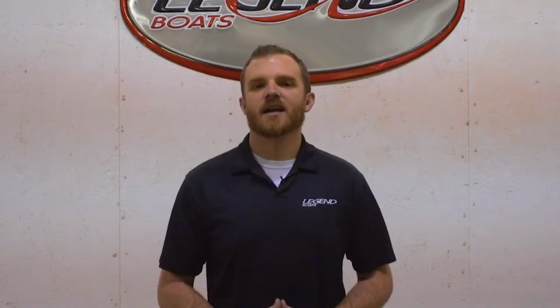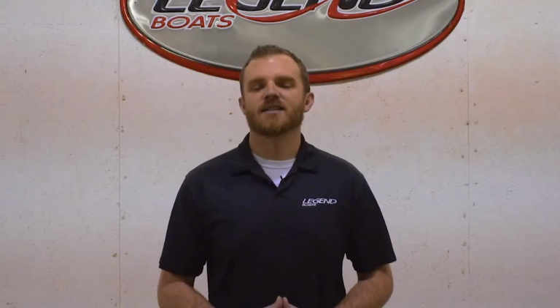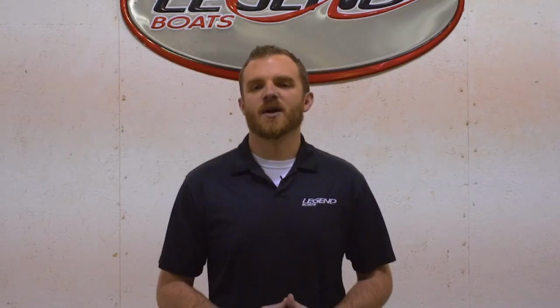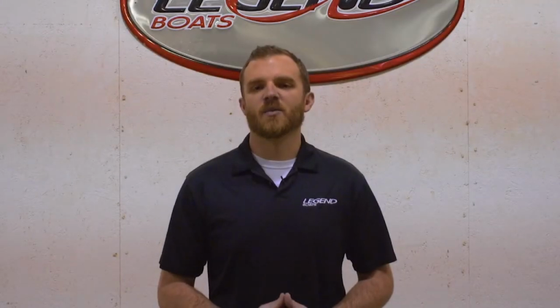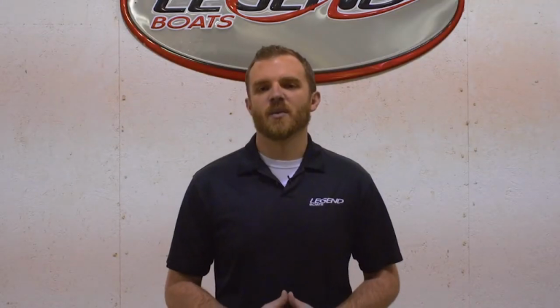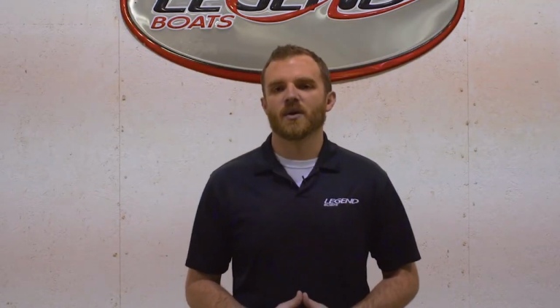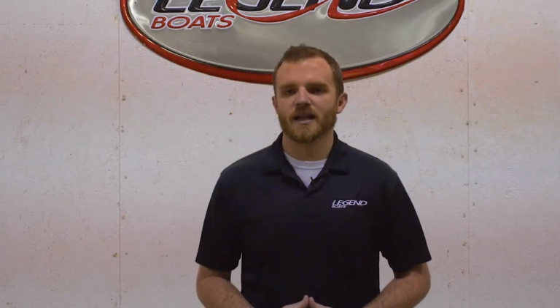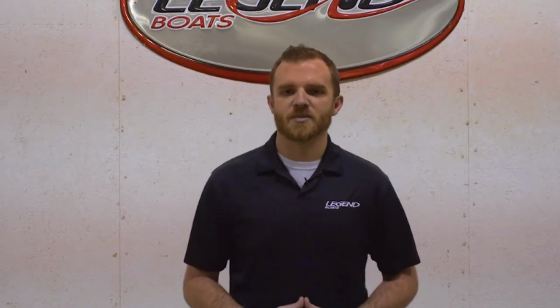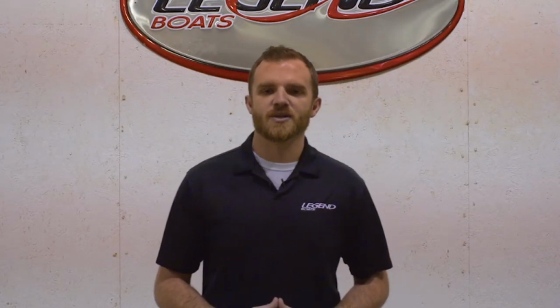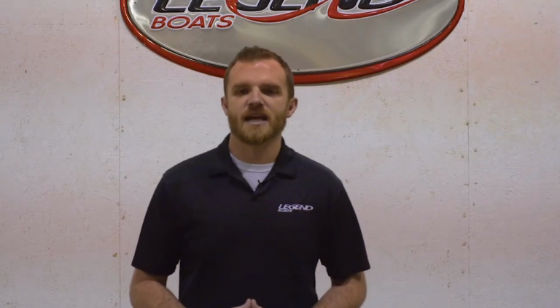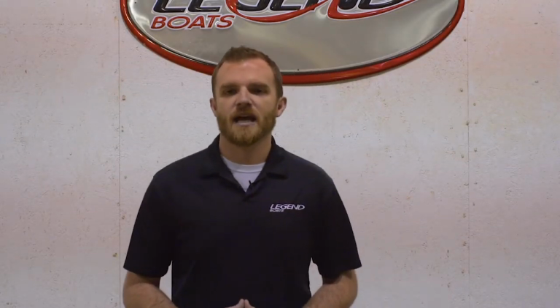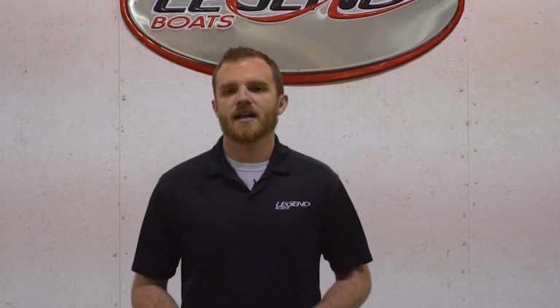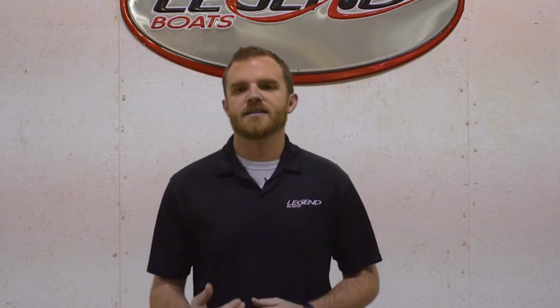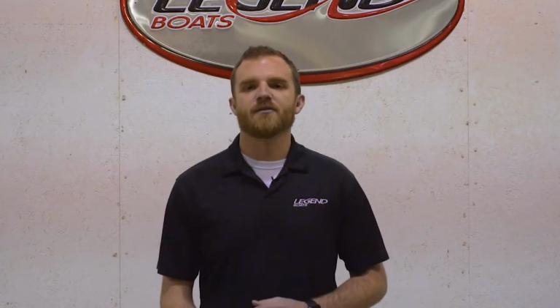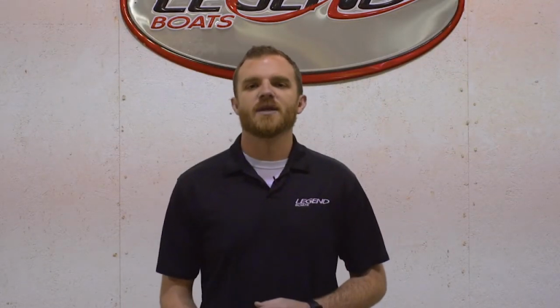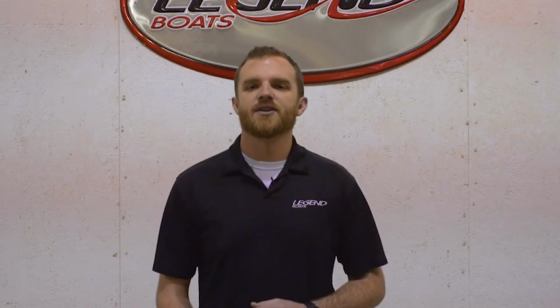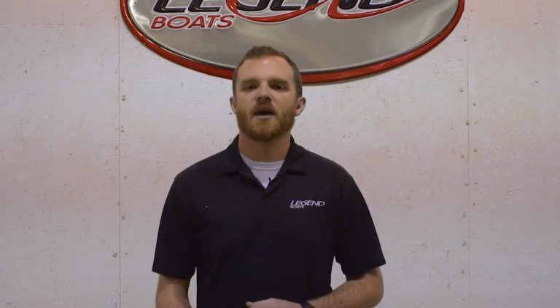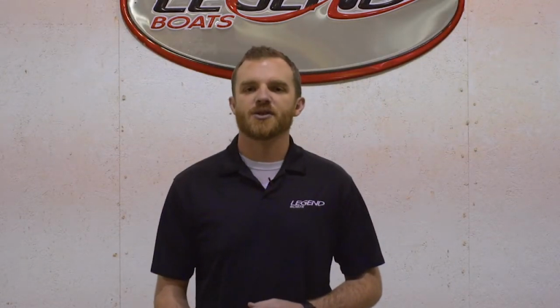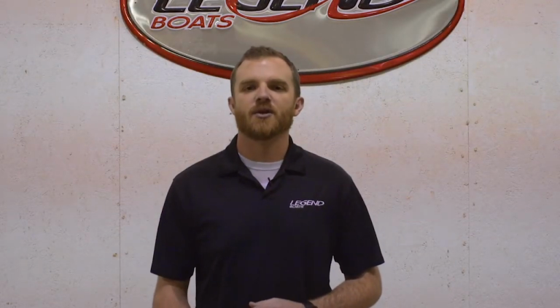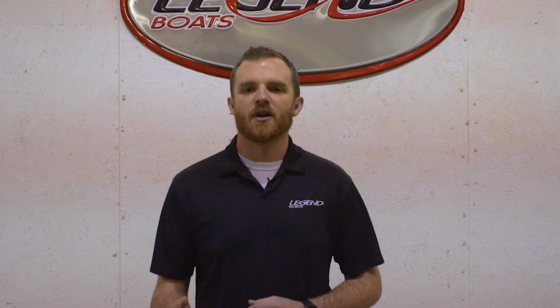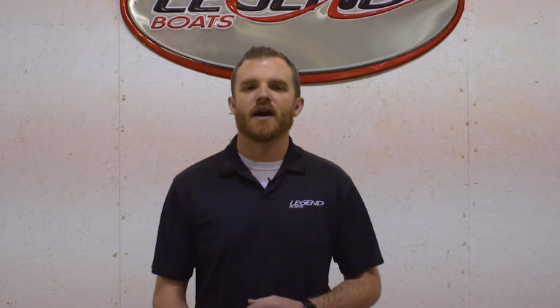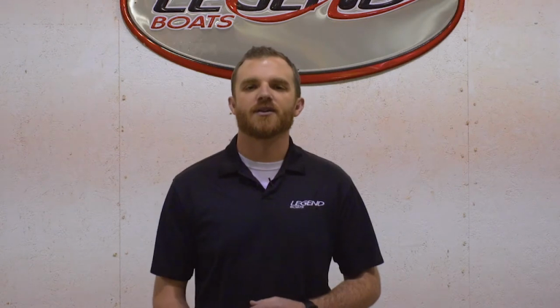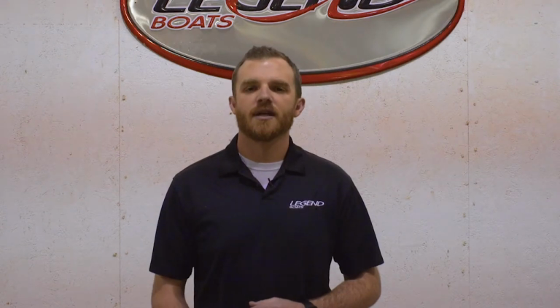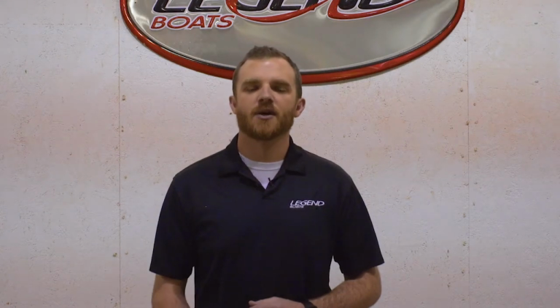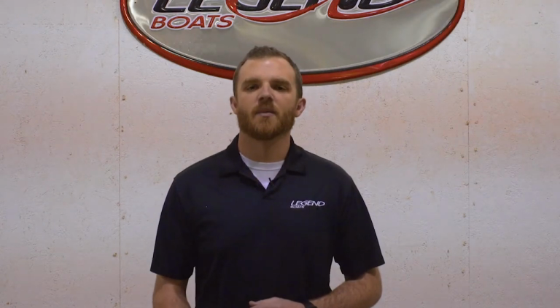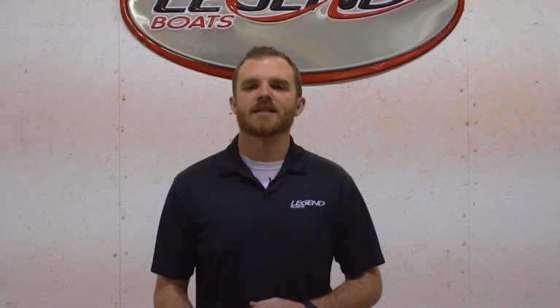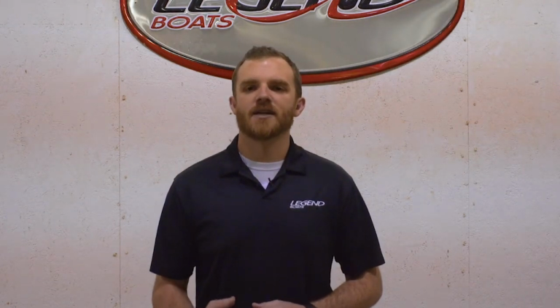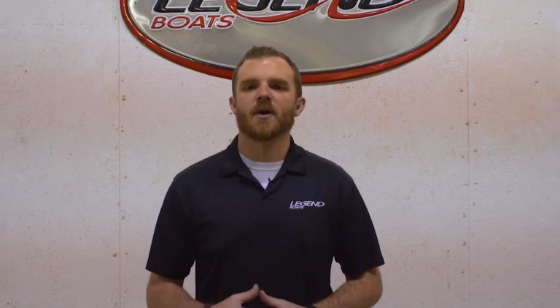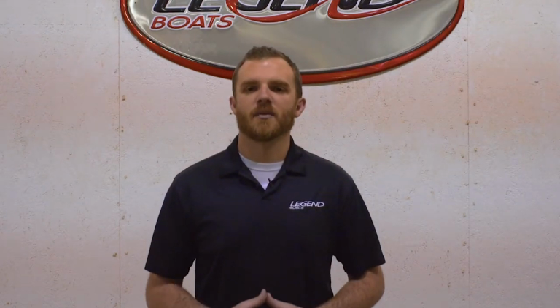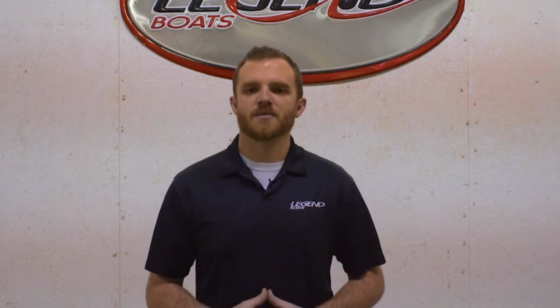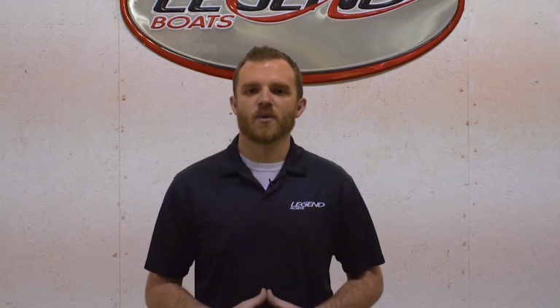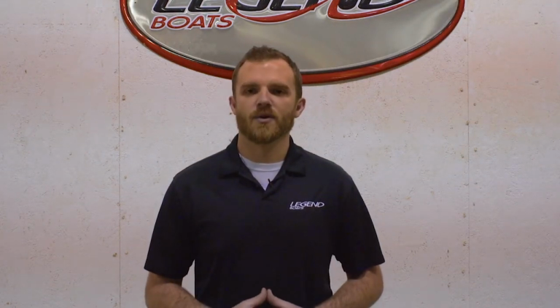Guys, I'm Cody Bradbury. We're here at Legend Boats today. I'd like to take a few minutes of your time and show you around our factory, show you what makes a Legend boat the best boat in the world.